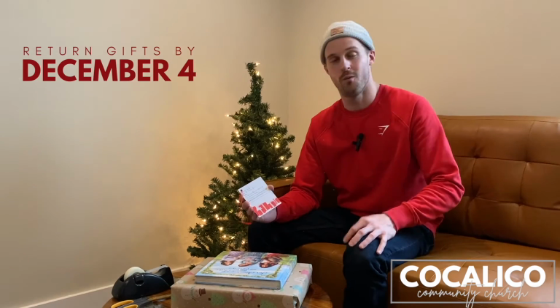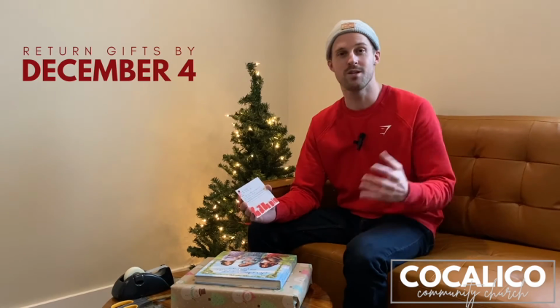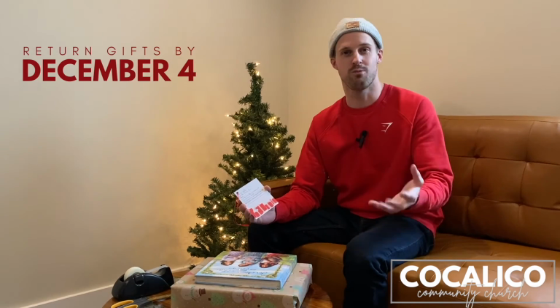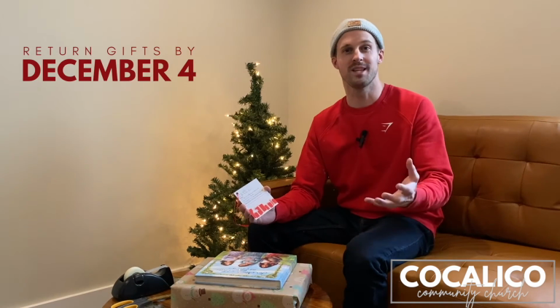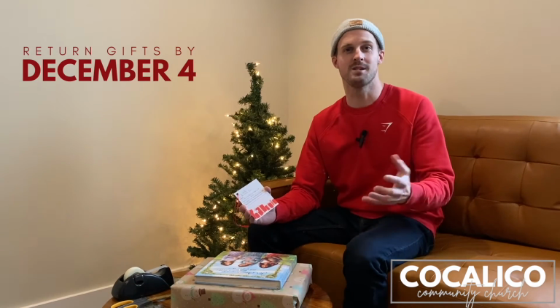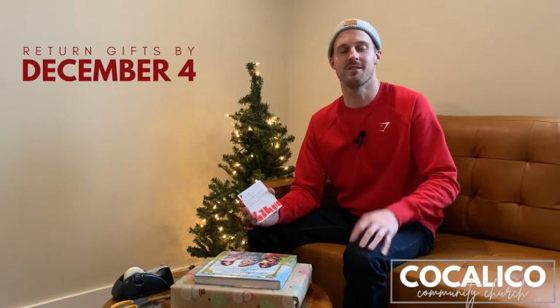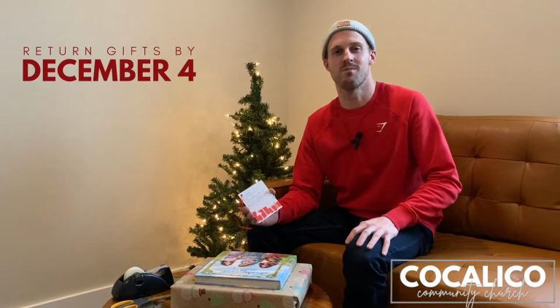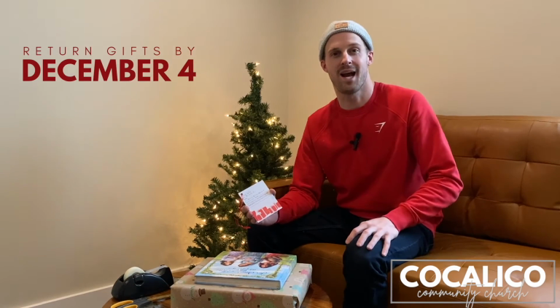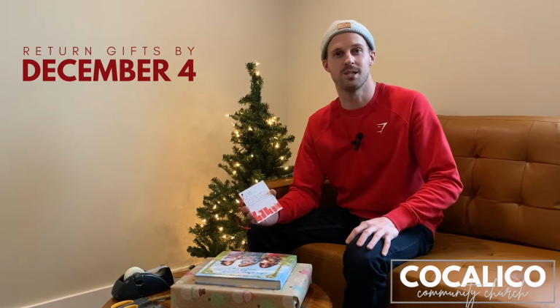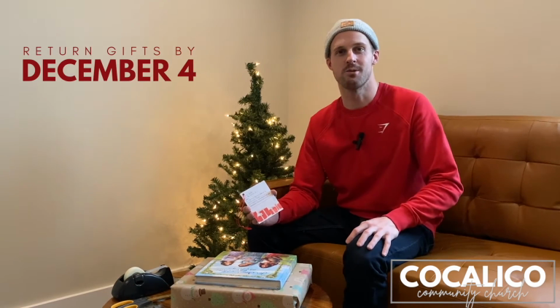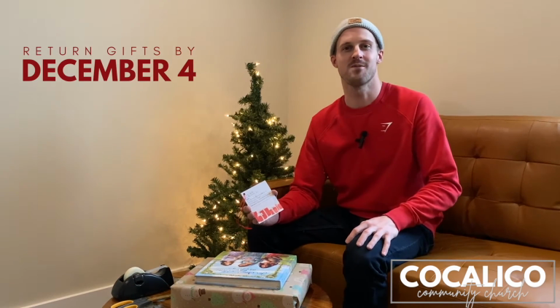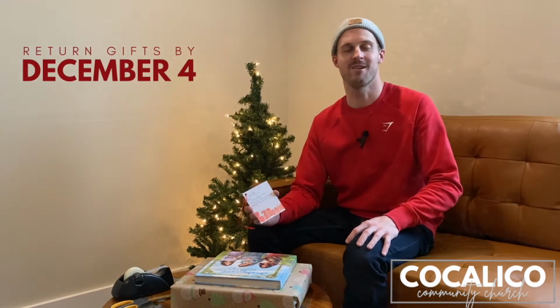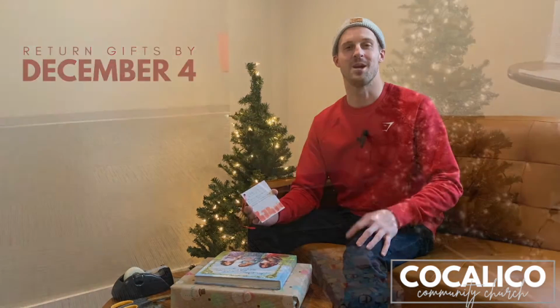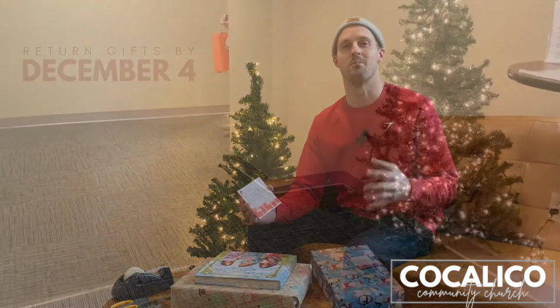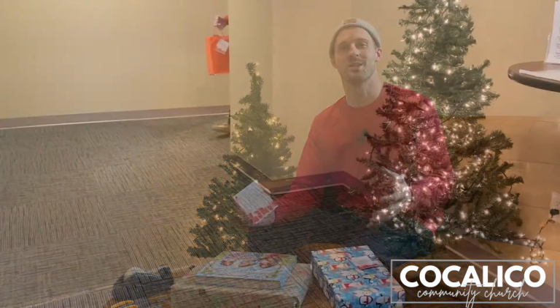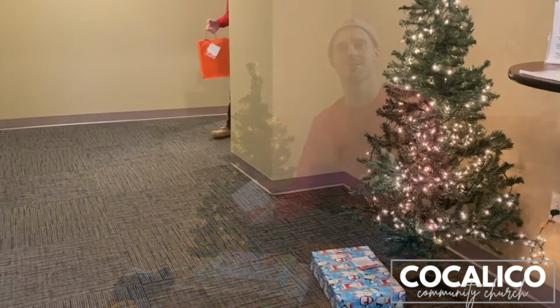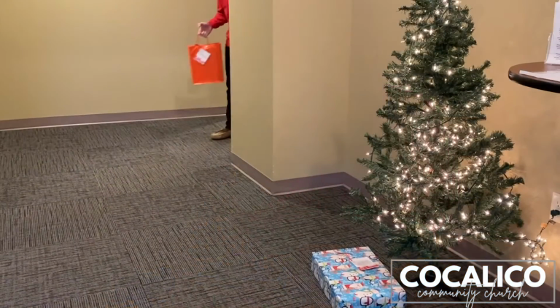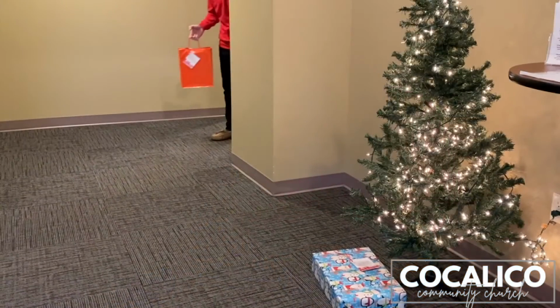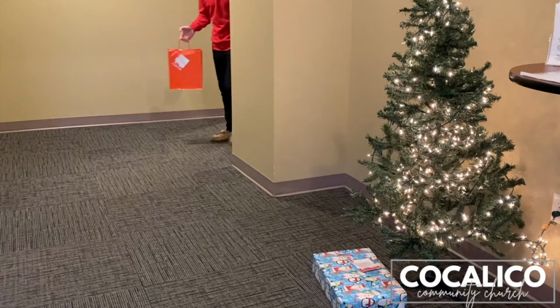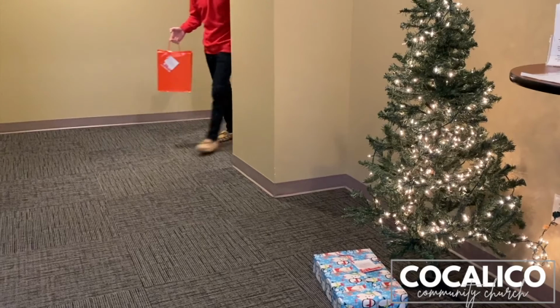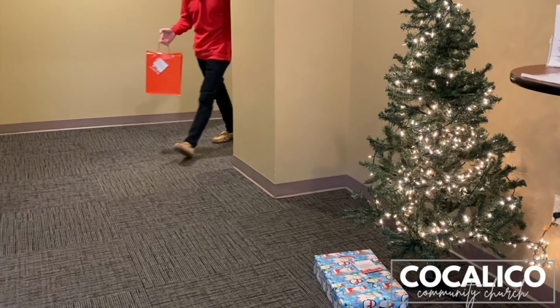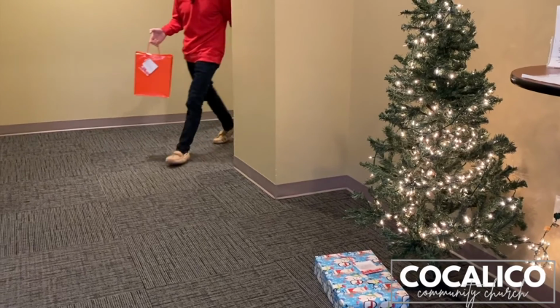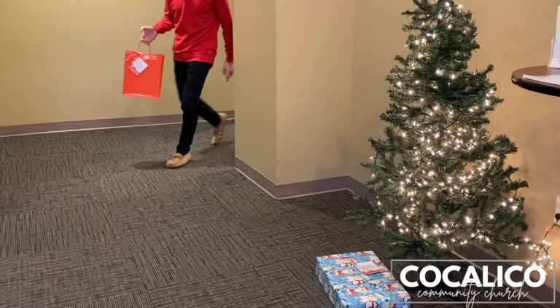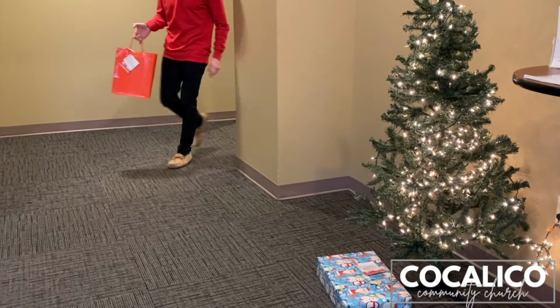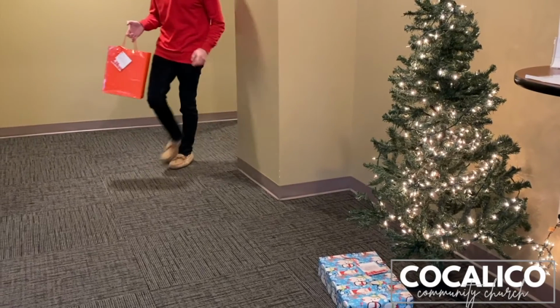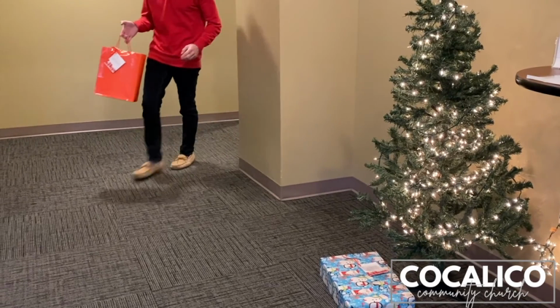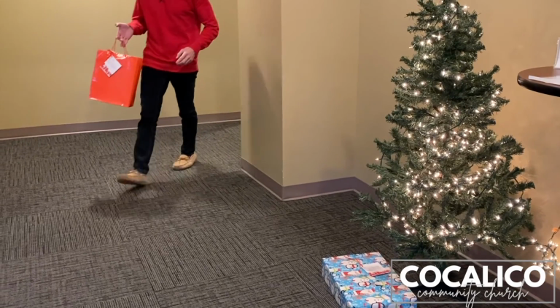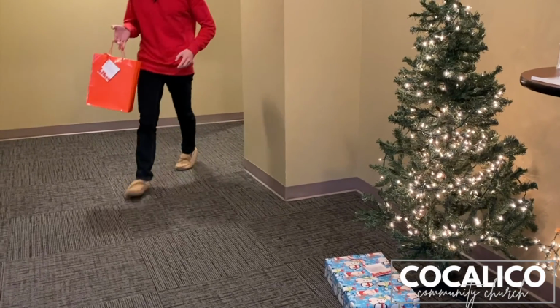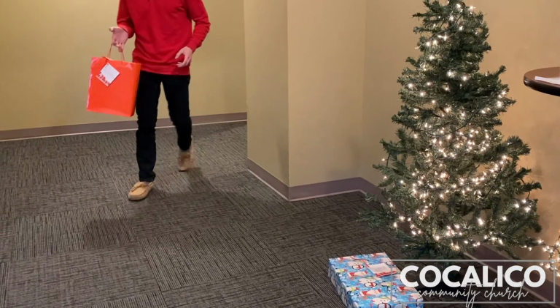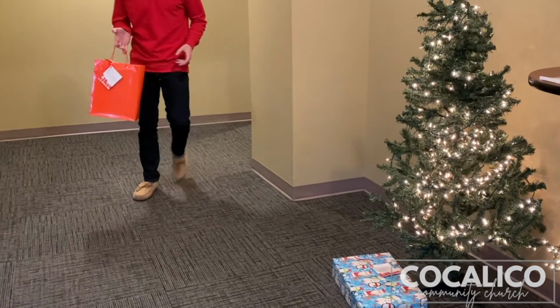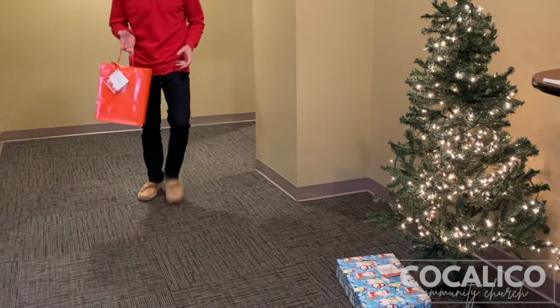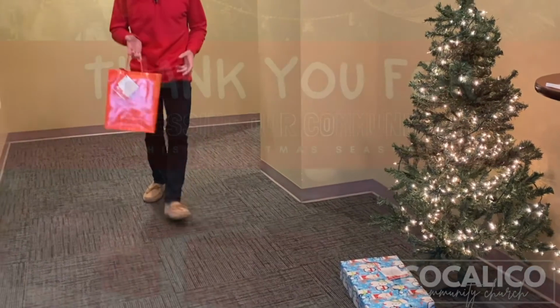And when you bring those gifts back, do us a favor and put those under the neighborhood Santa tree that we have set up in the front.